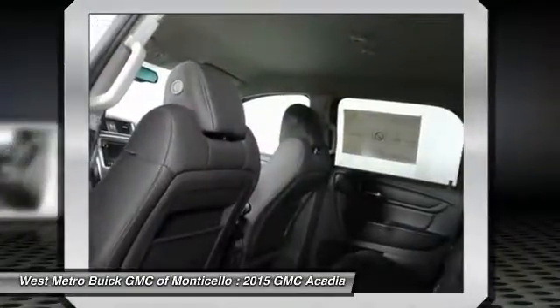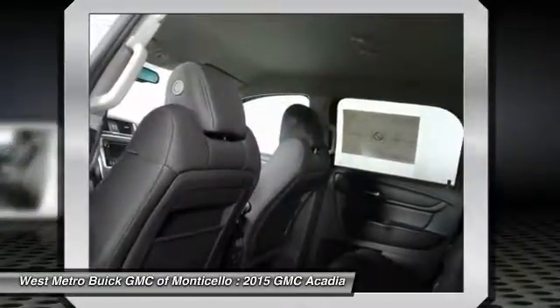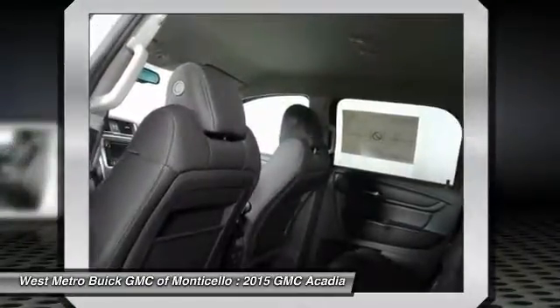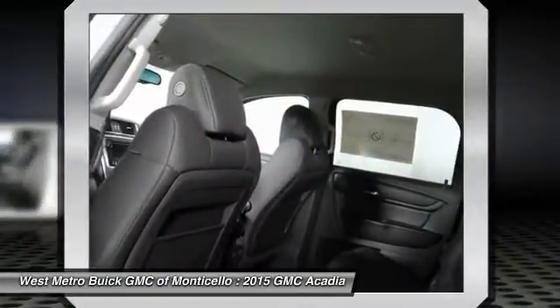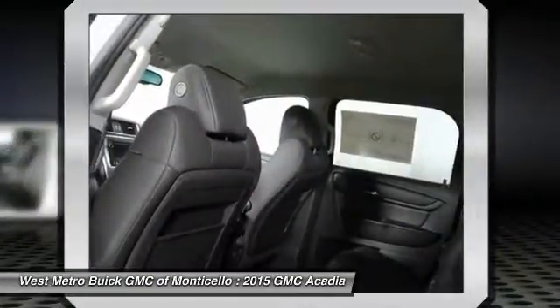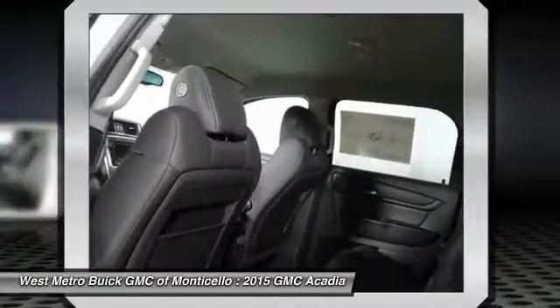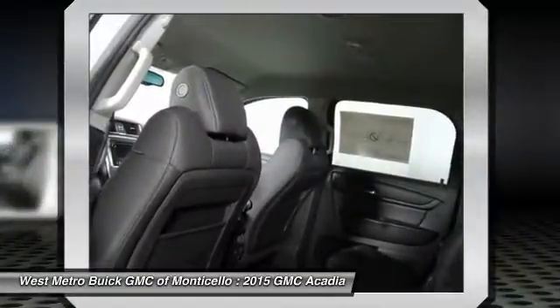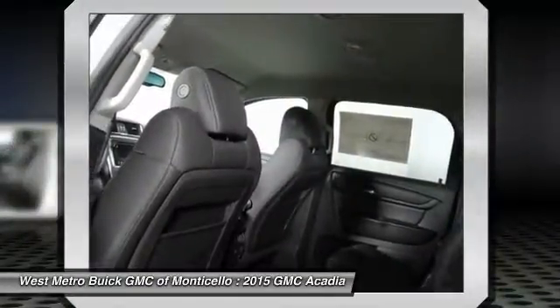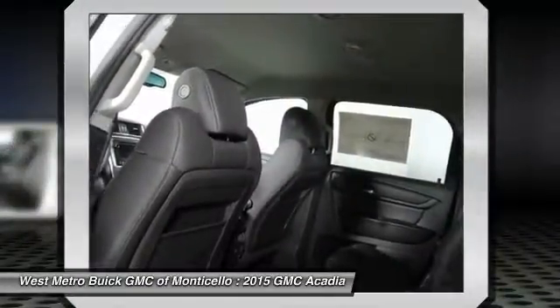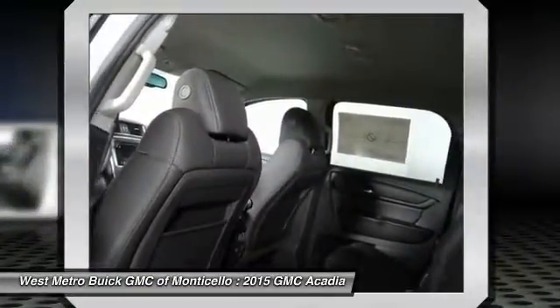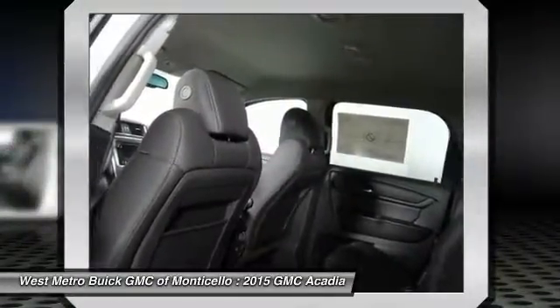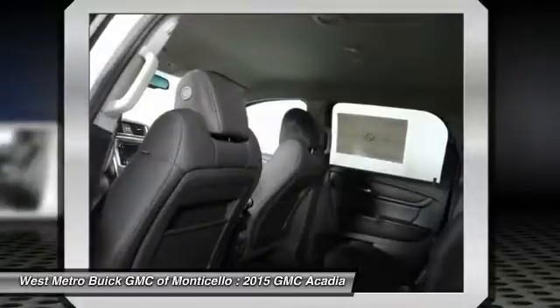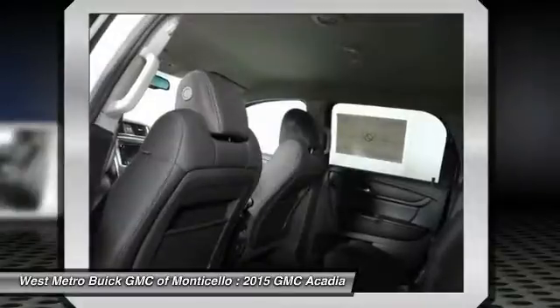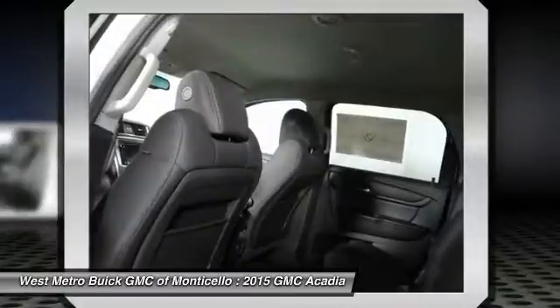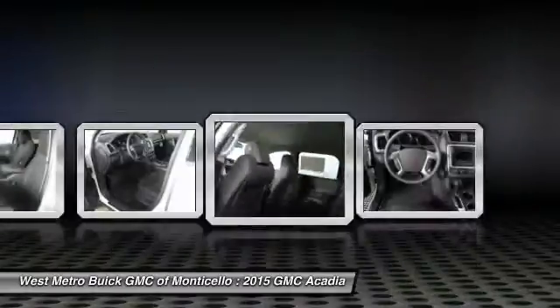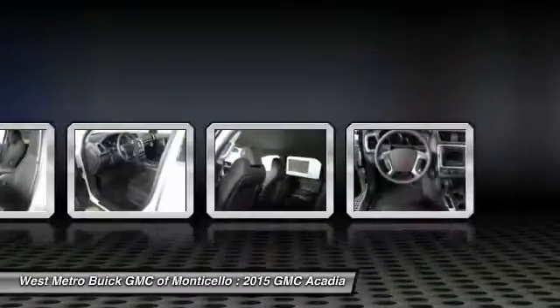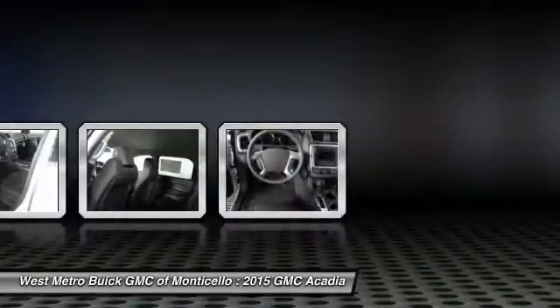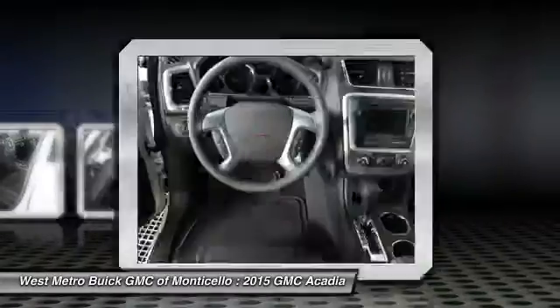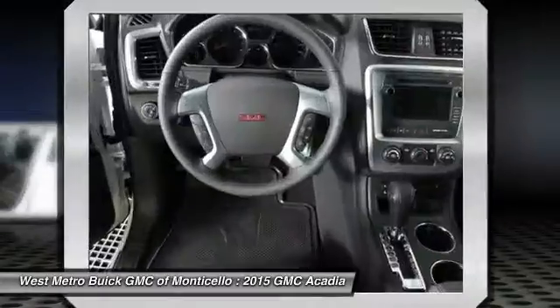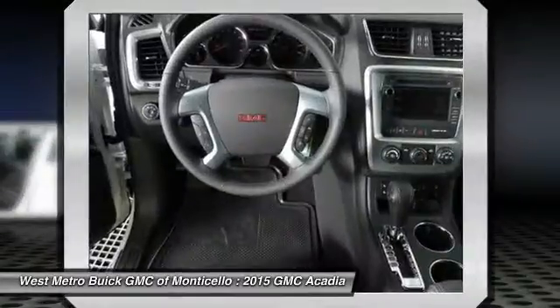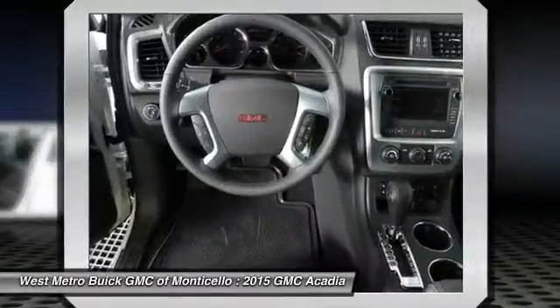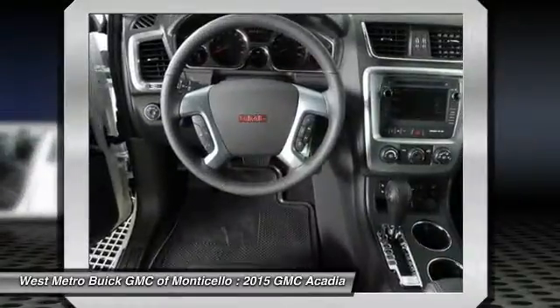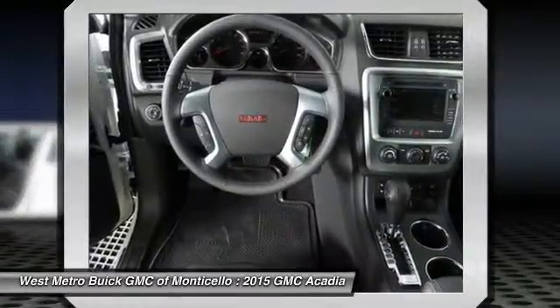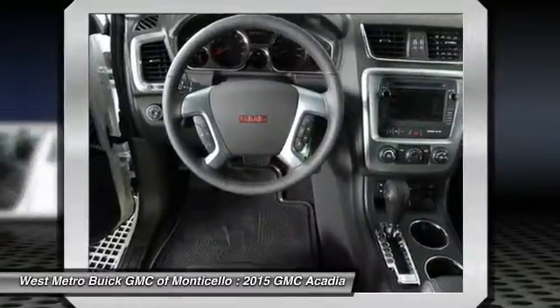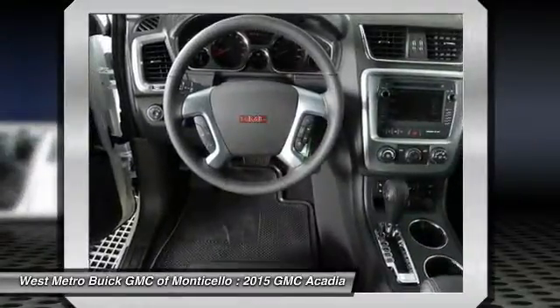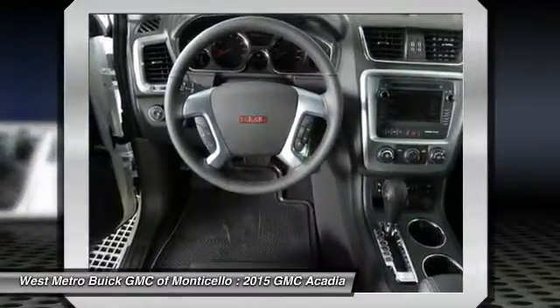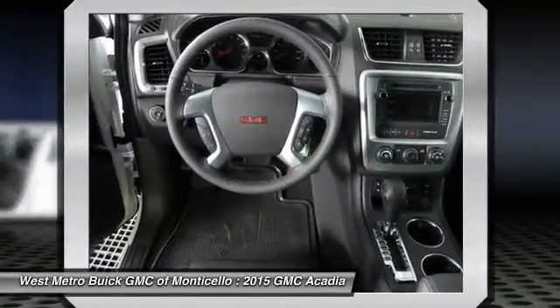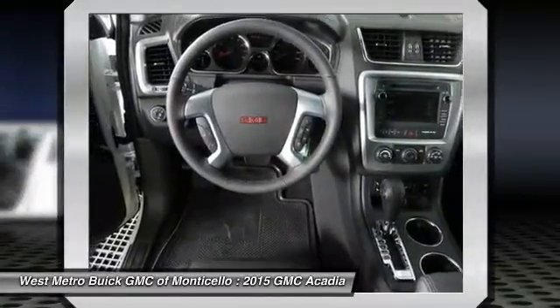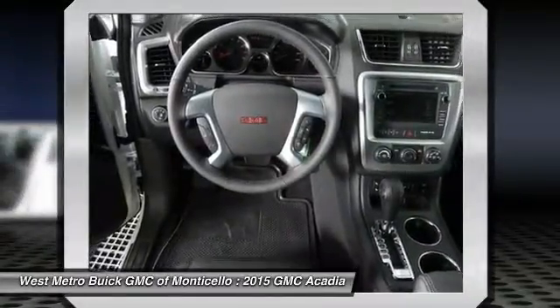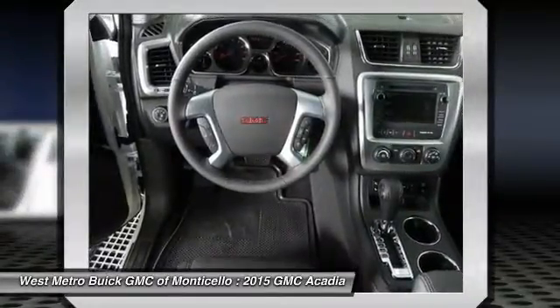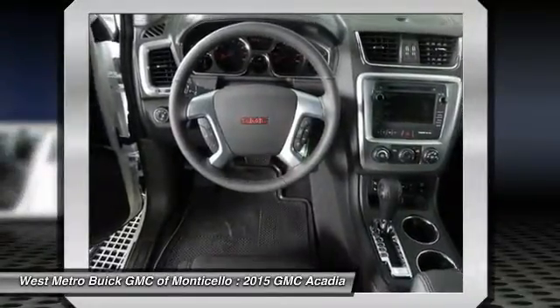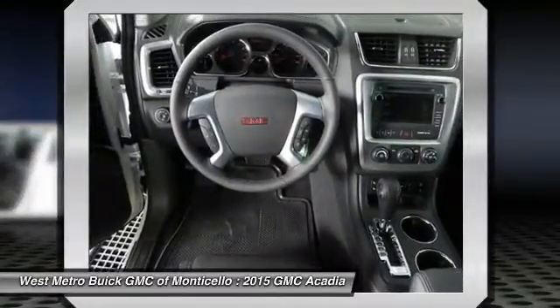Bluetooth wireless data link for hands-free phone, floor mats, aluminum wheels, cruise control.